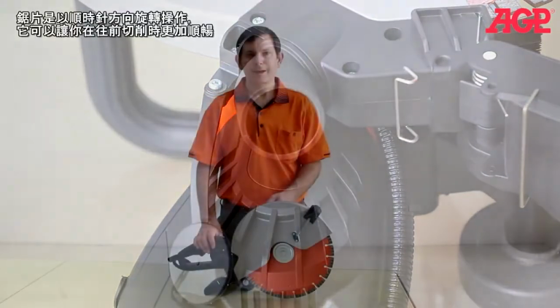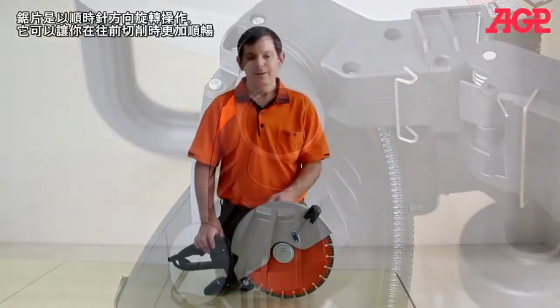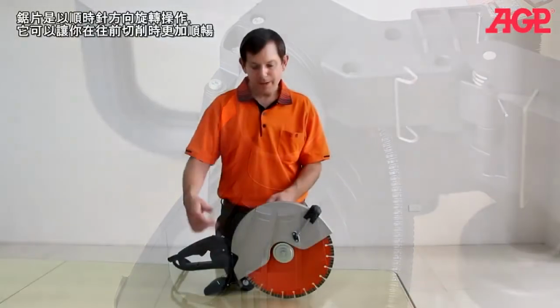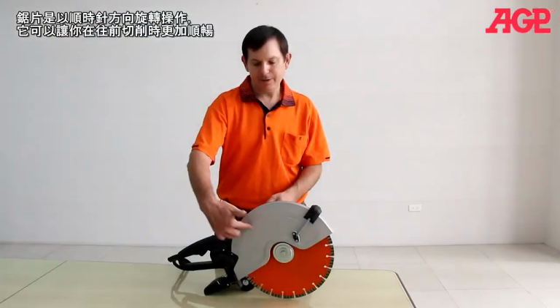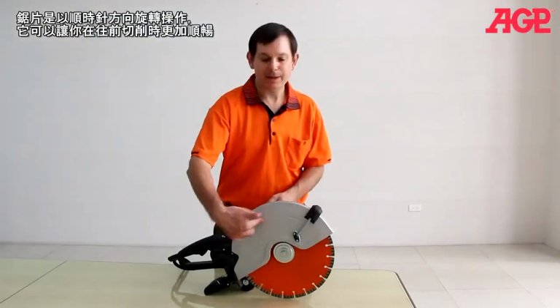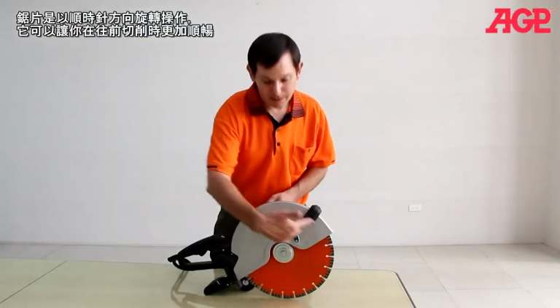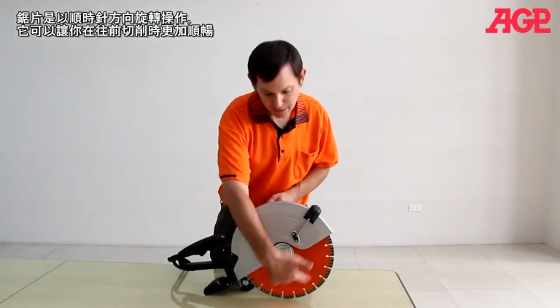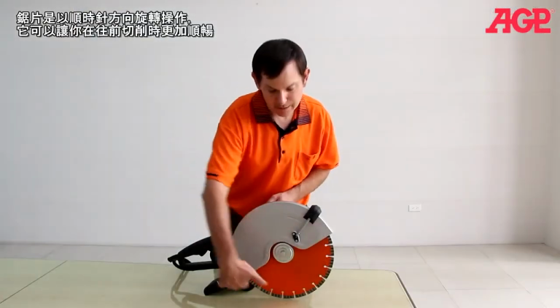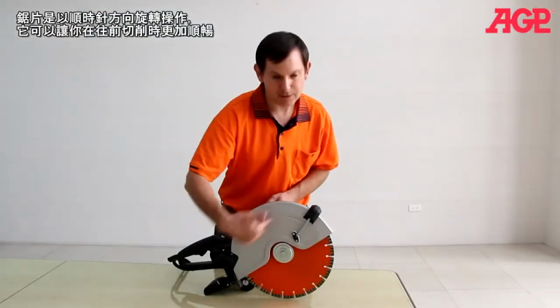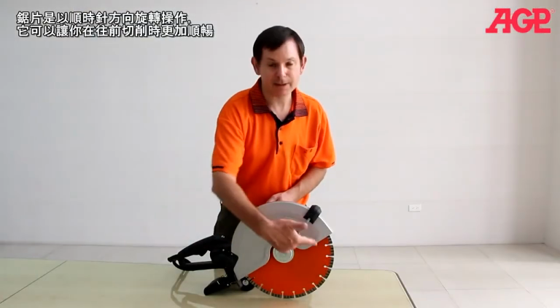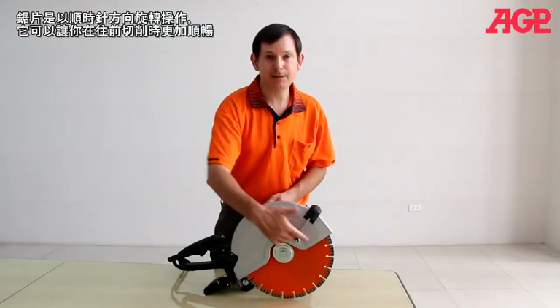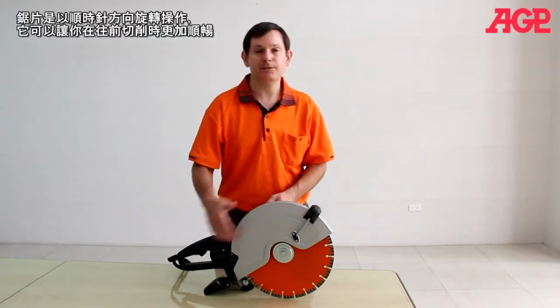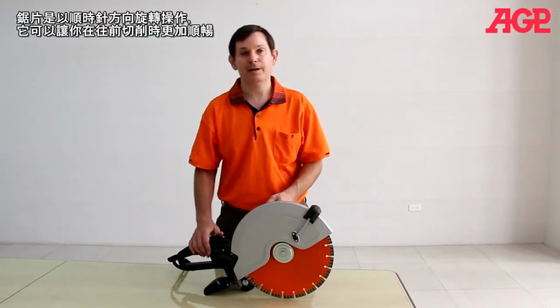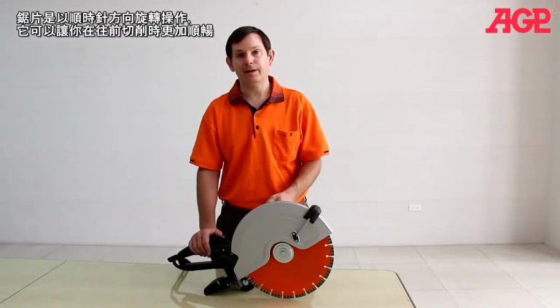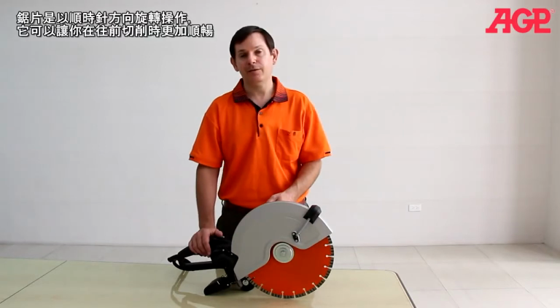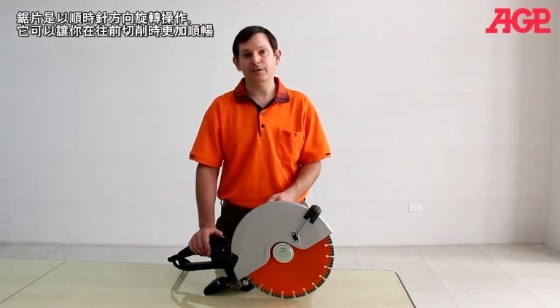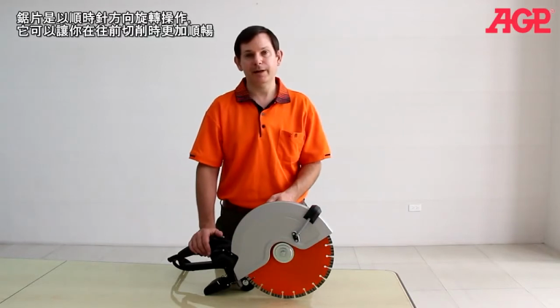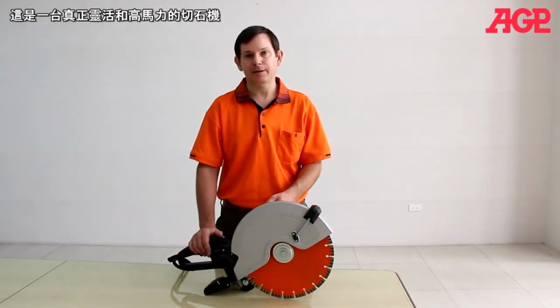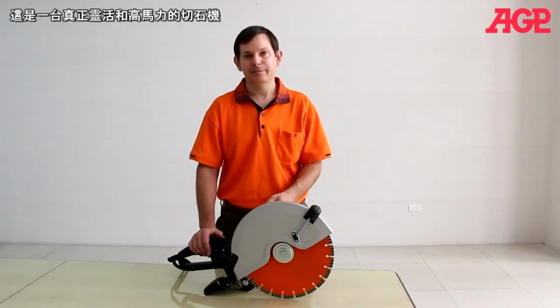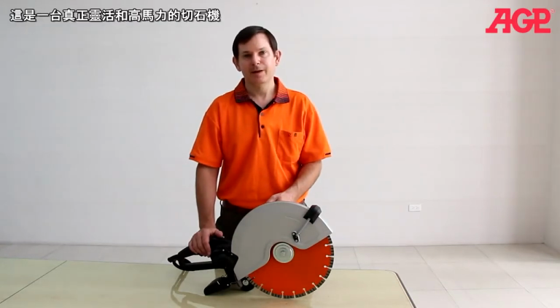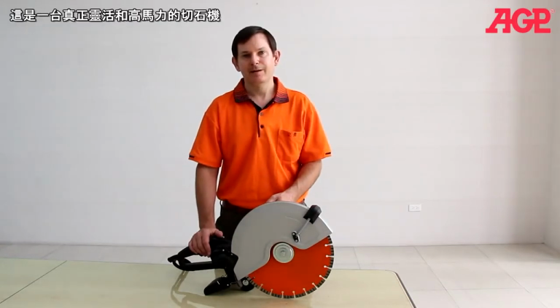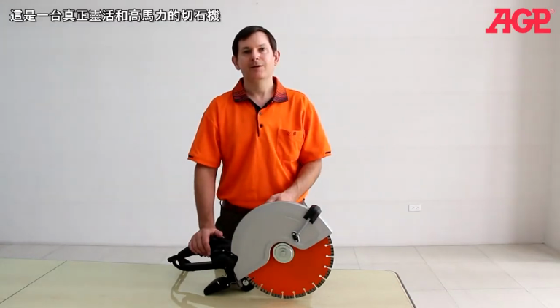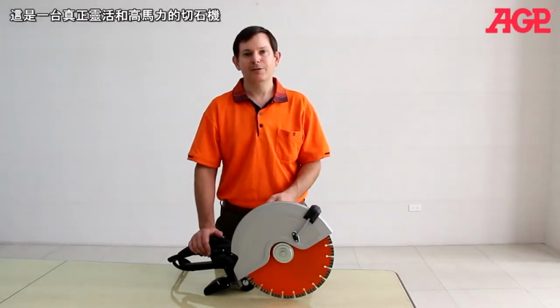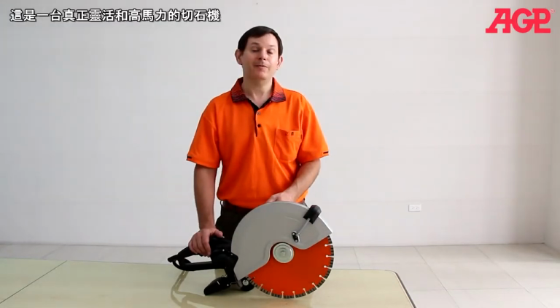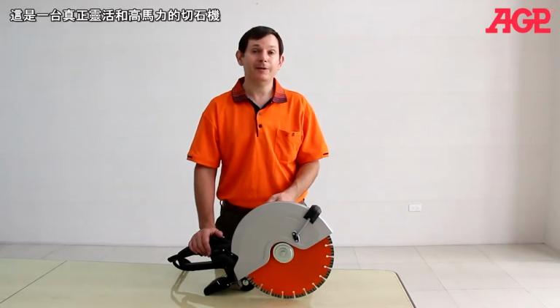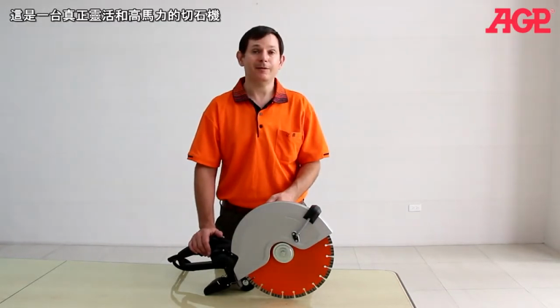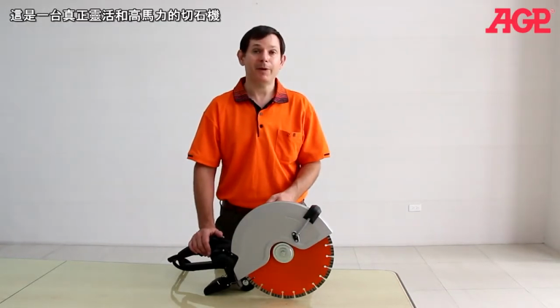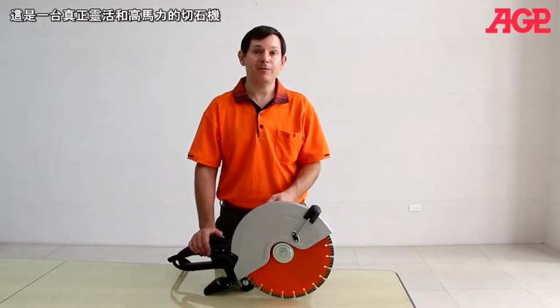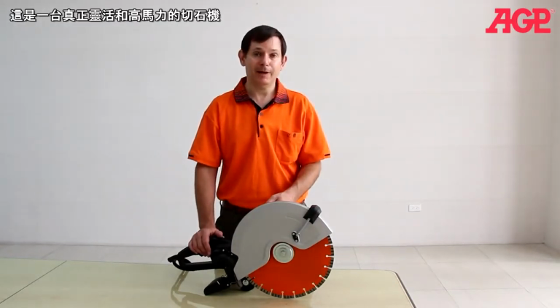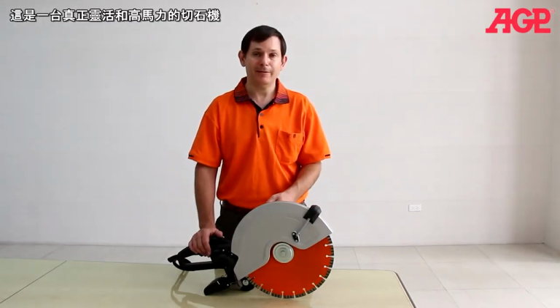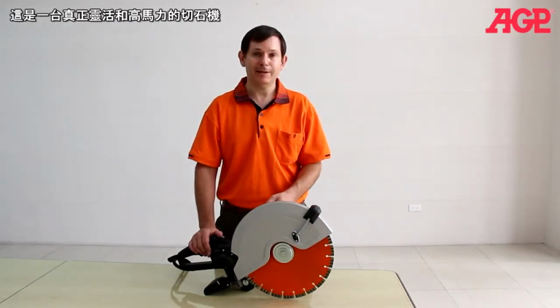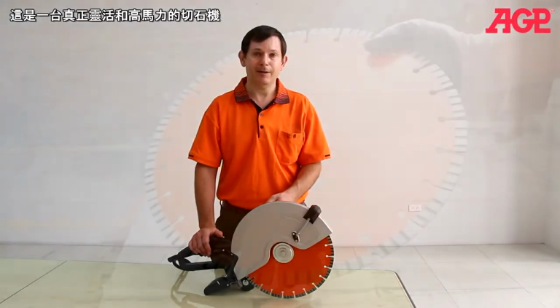The blade rotates clockwise so it assists you when cutting in the forward direction. Truly a versatile and powerful concrete saw.